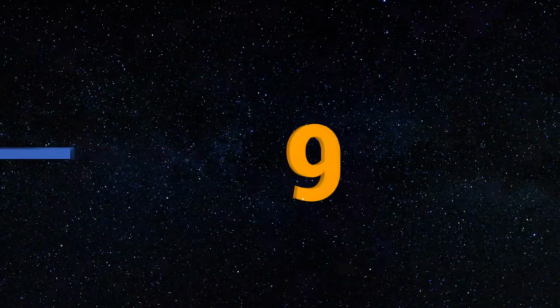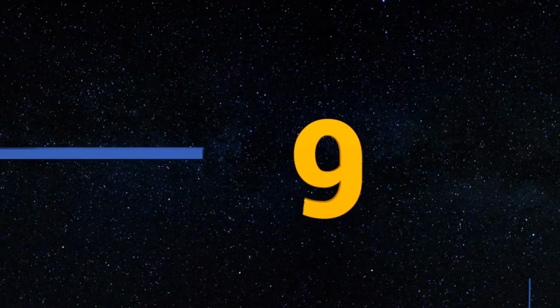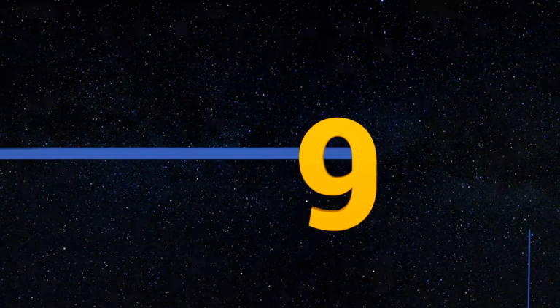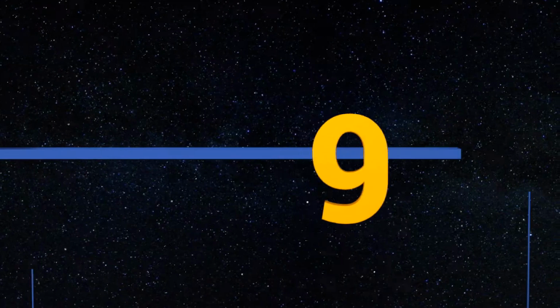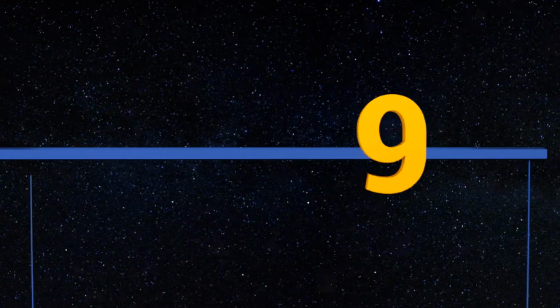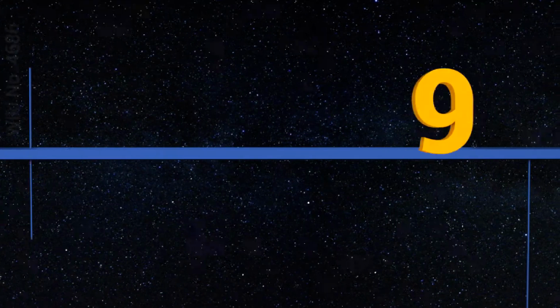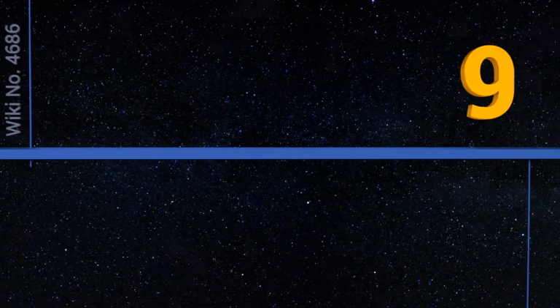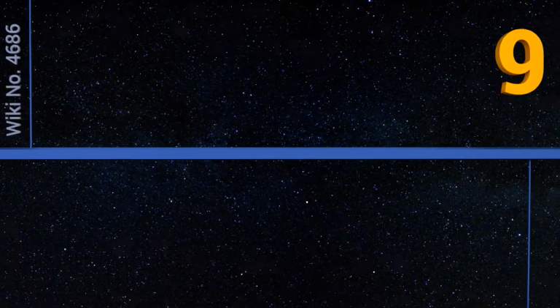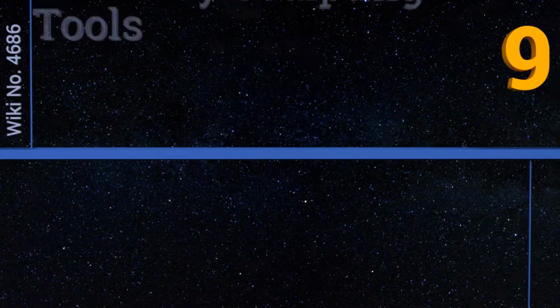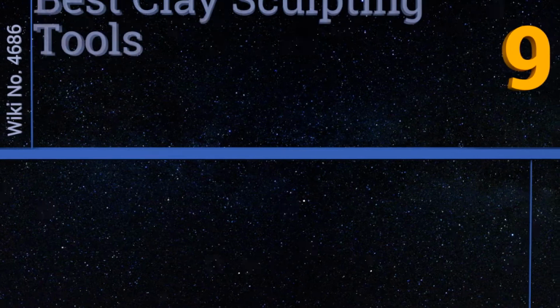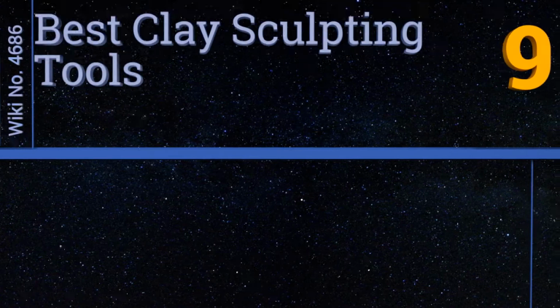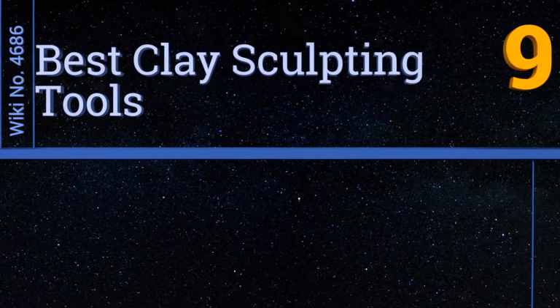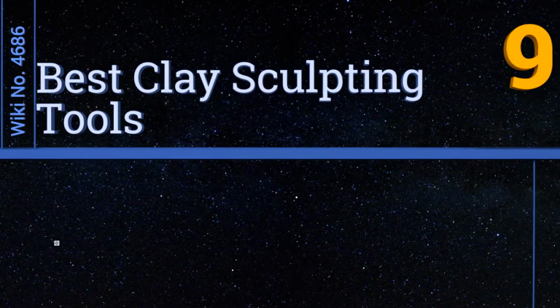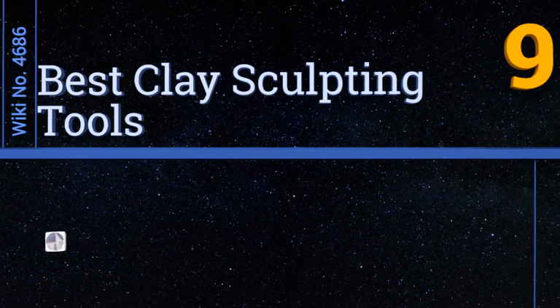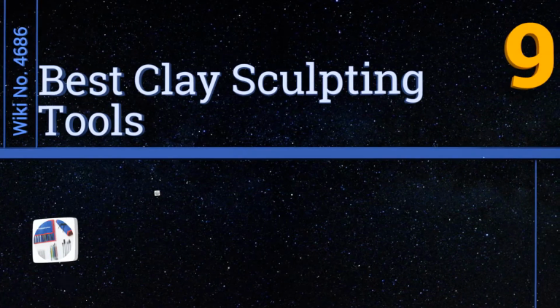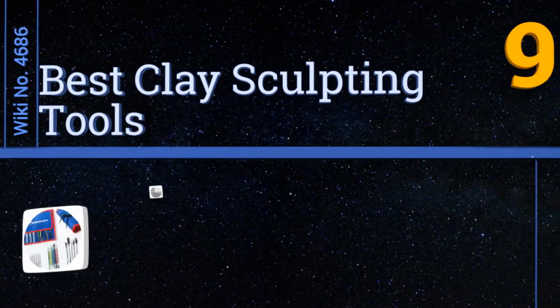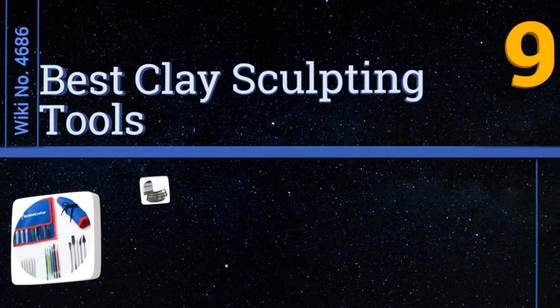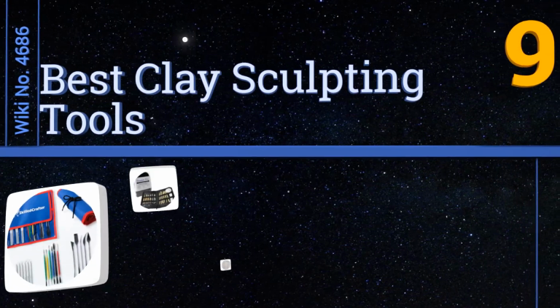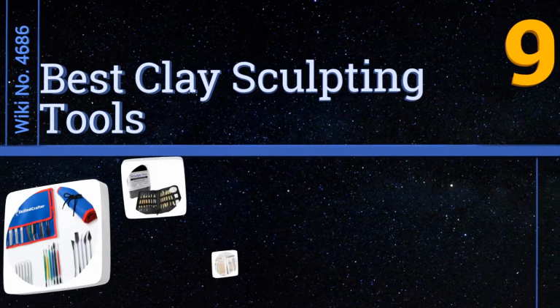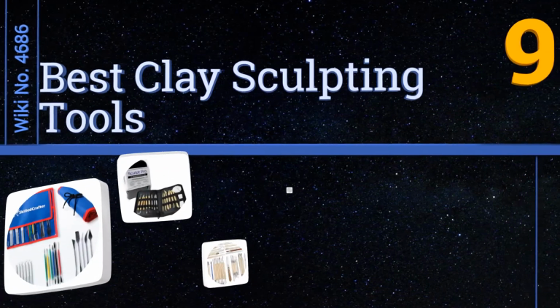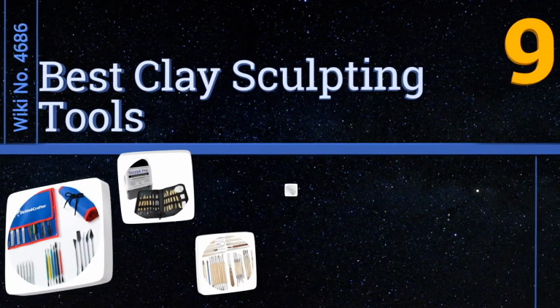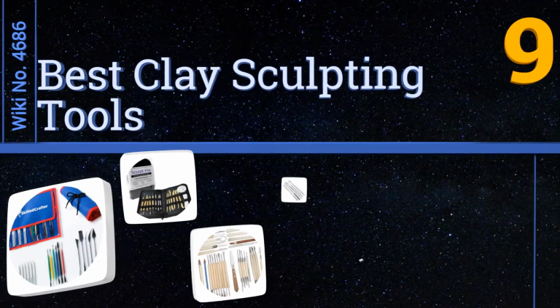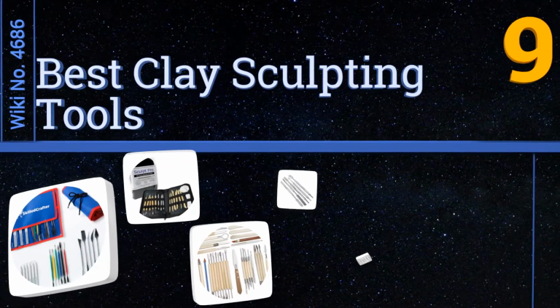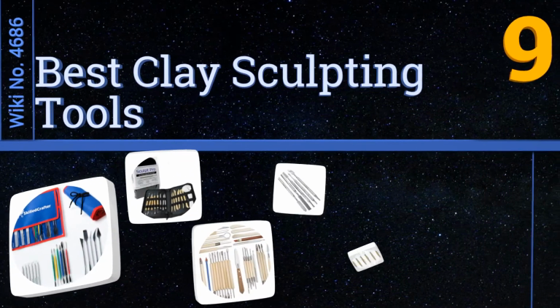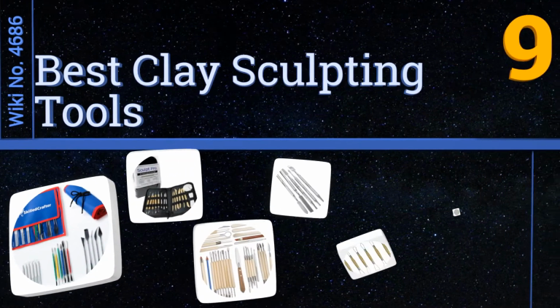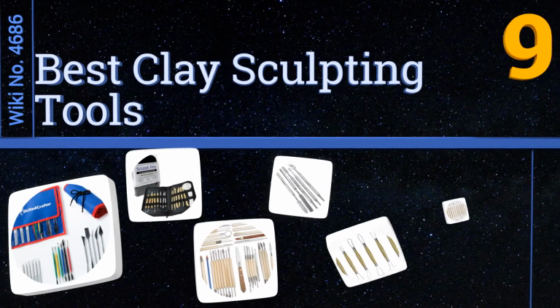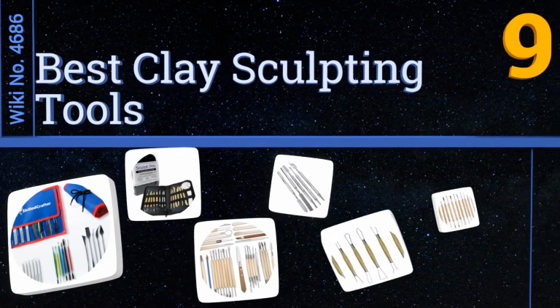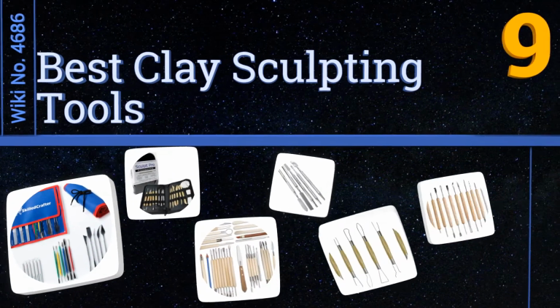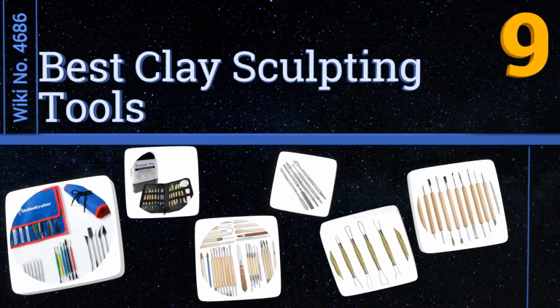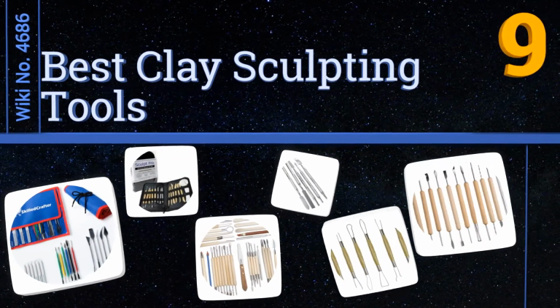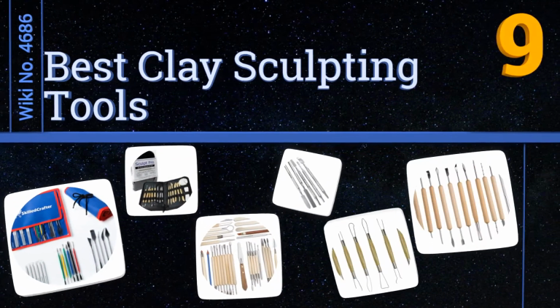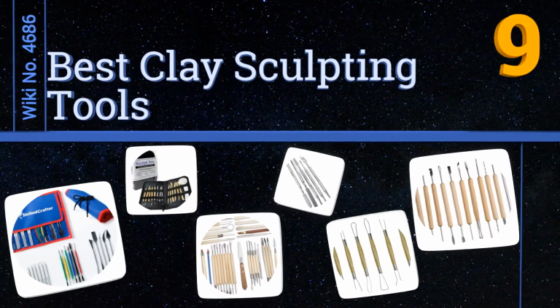EasyVid presents the nine best clay sculpting tools. Let's get started with the list.